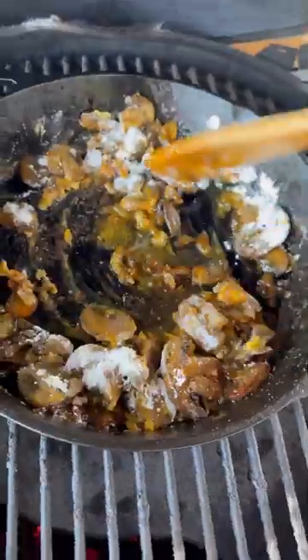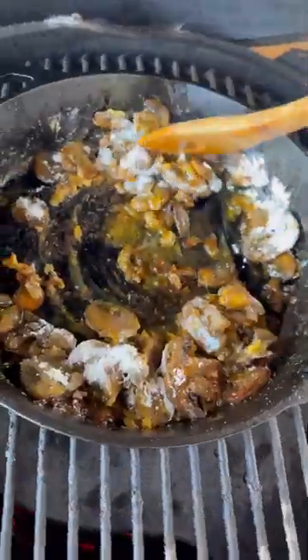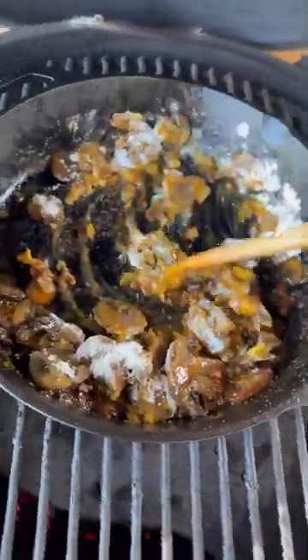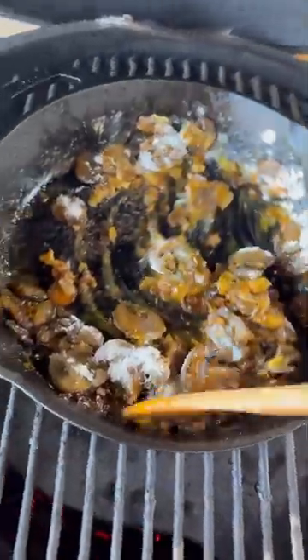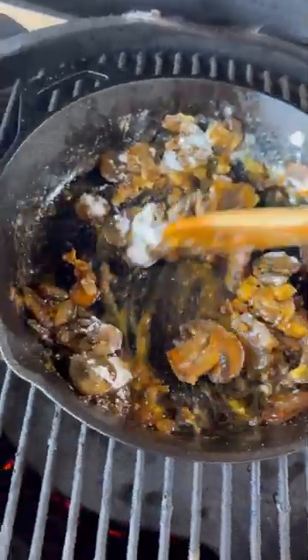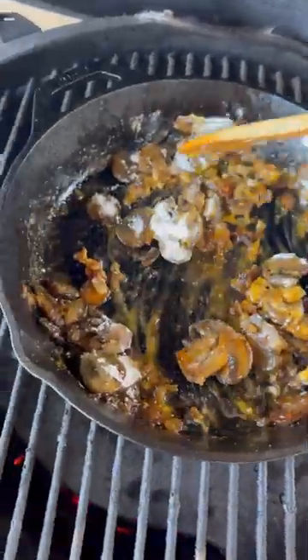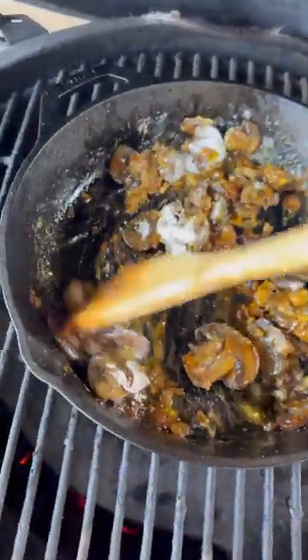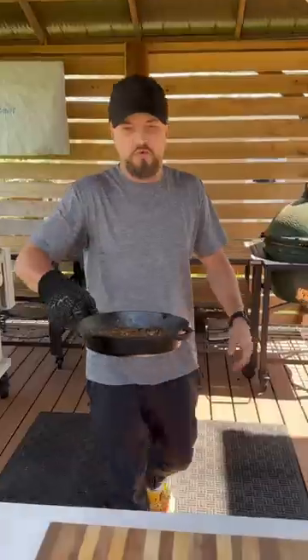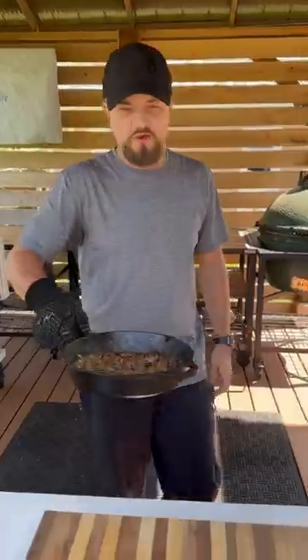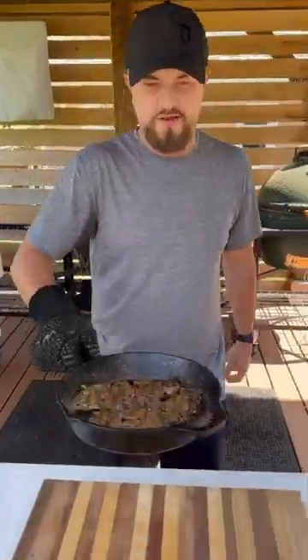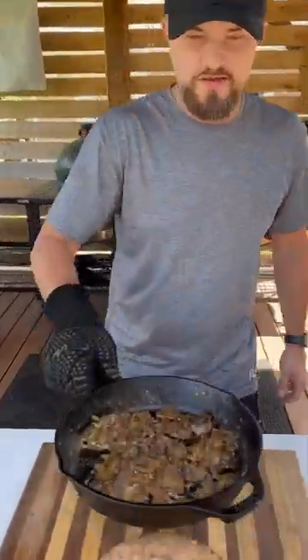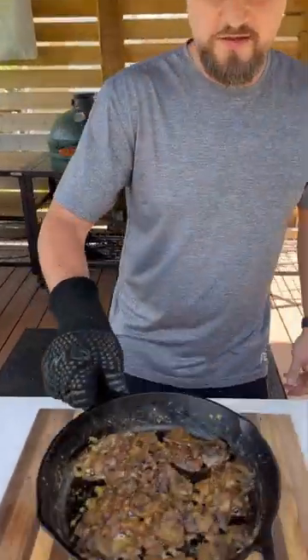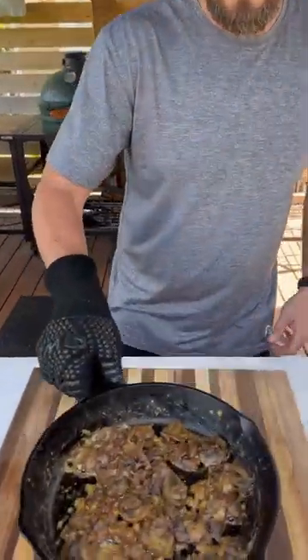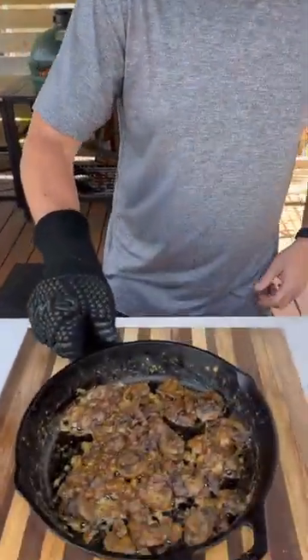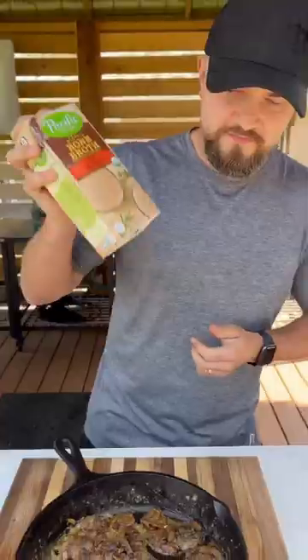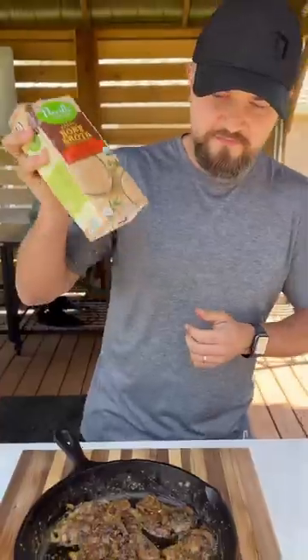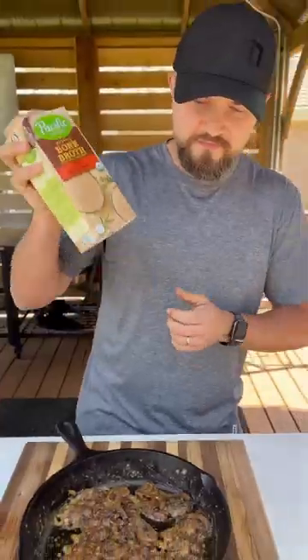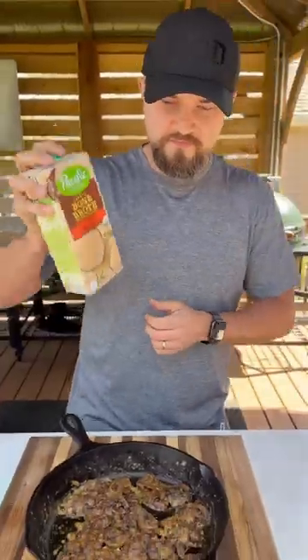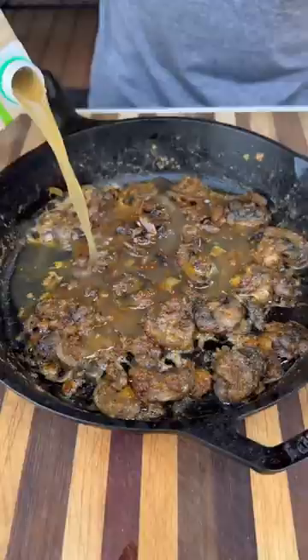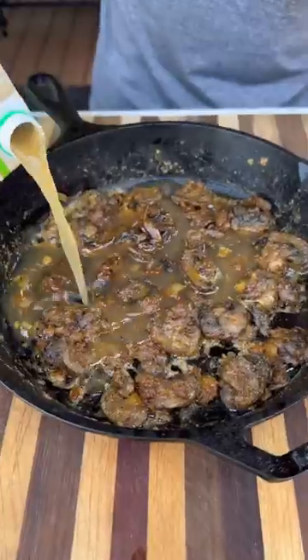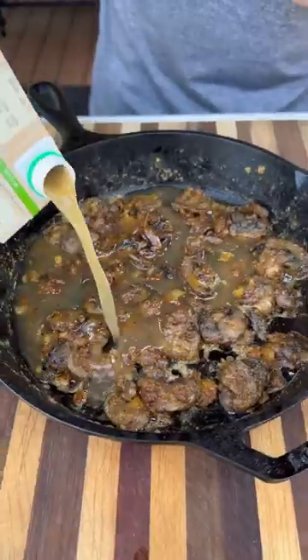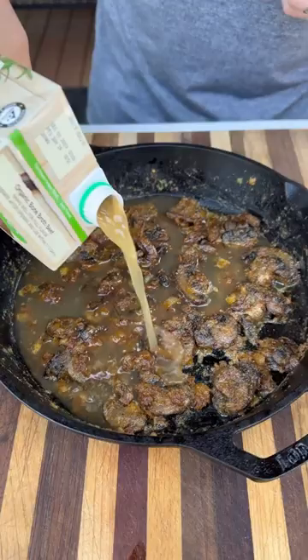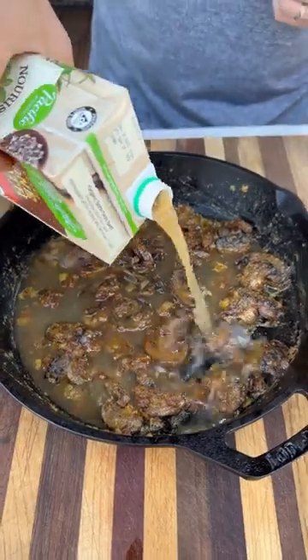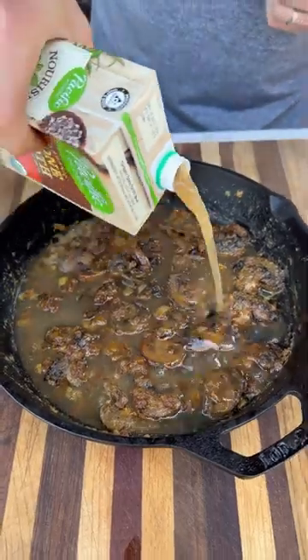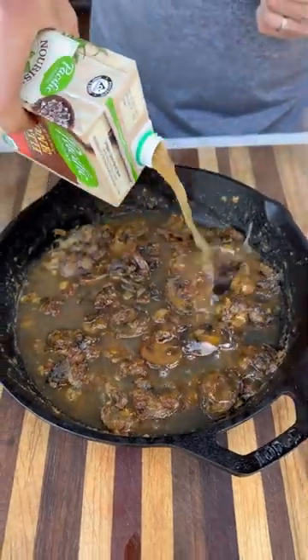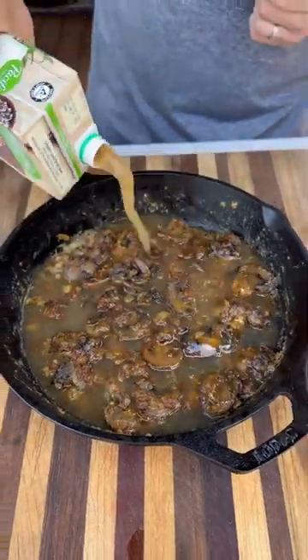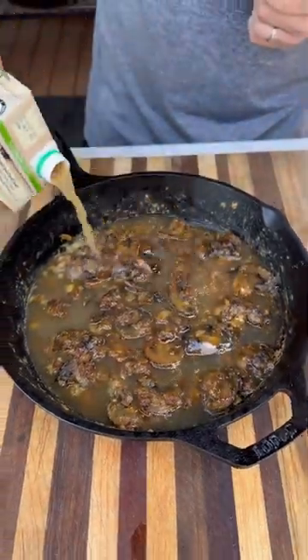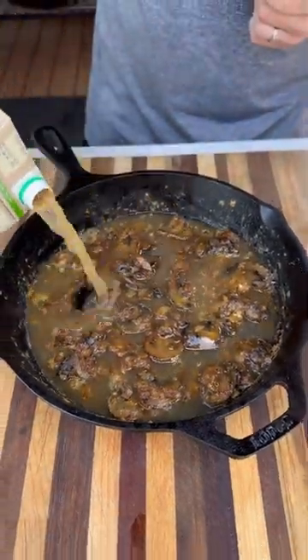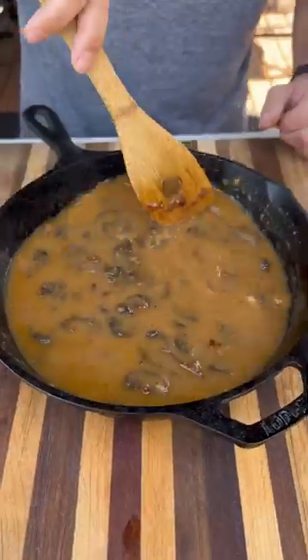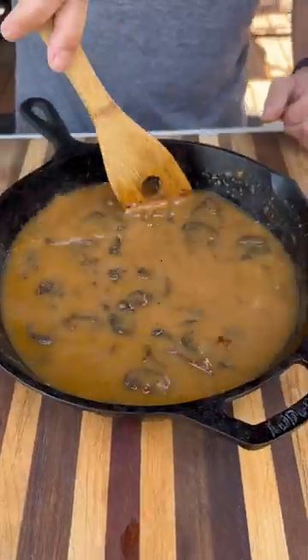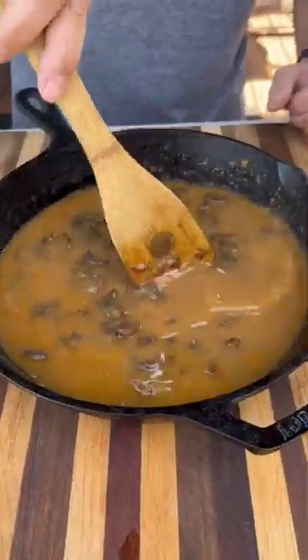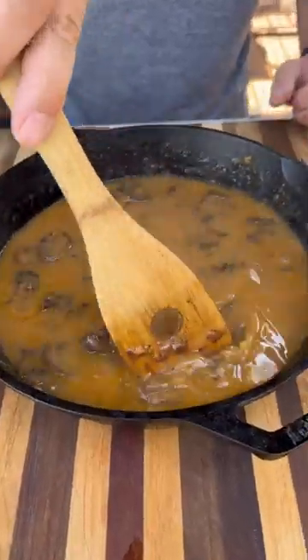Once the mushrooms soften up, we're going to add some flour, pull that out, now add plenty of bone broth, and mix all this together.